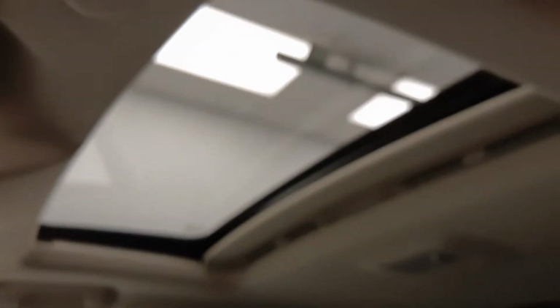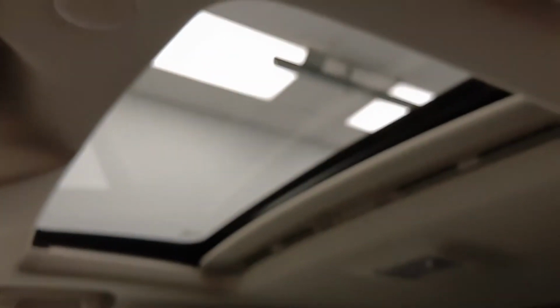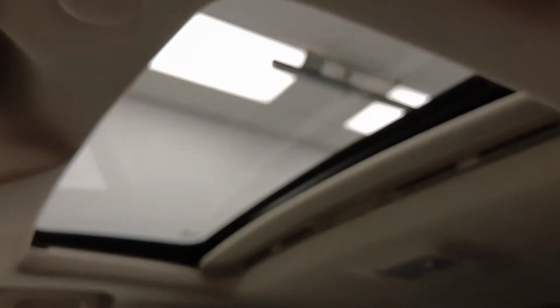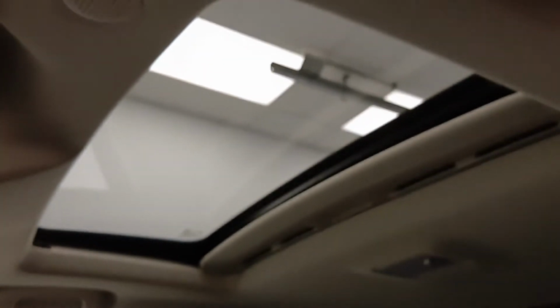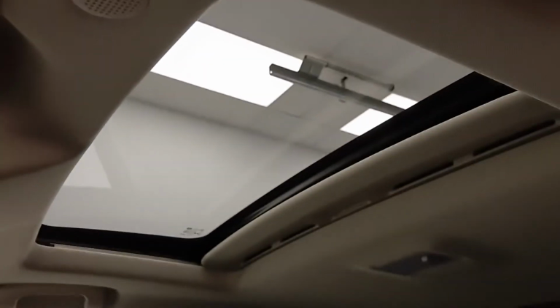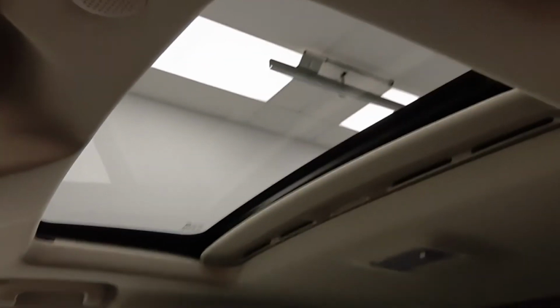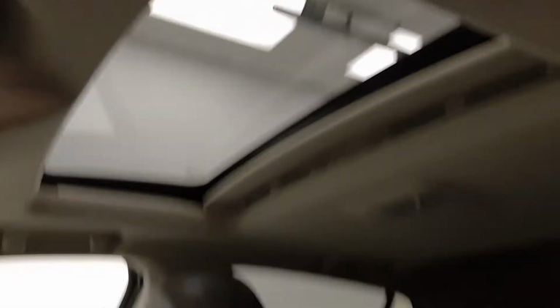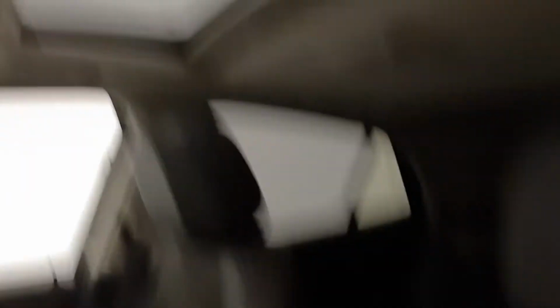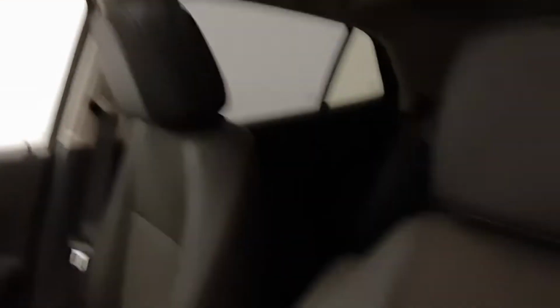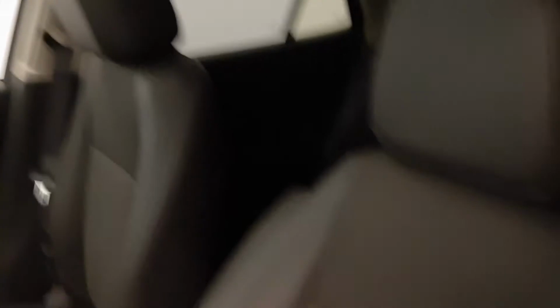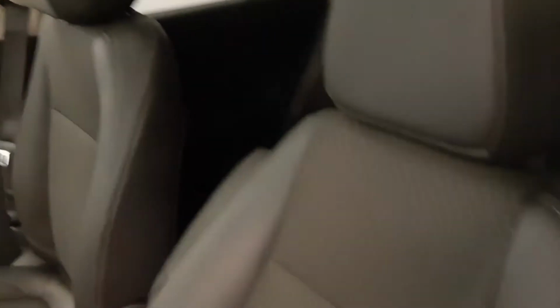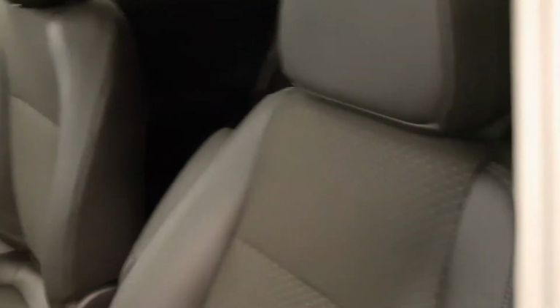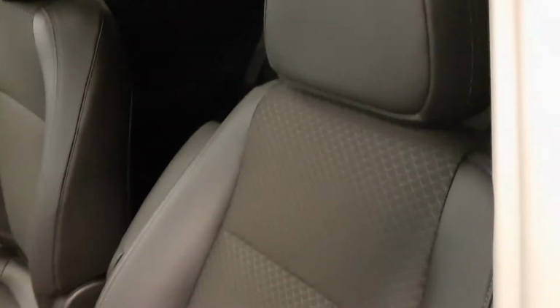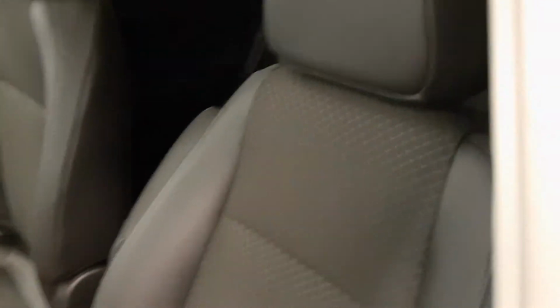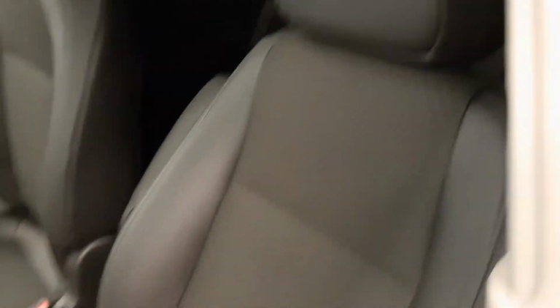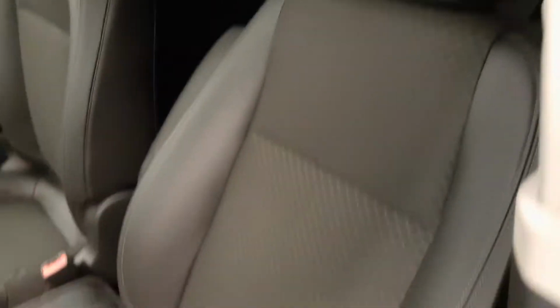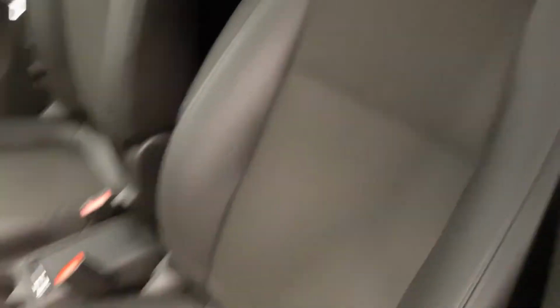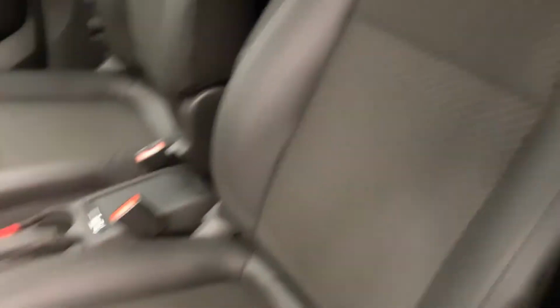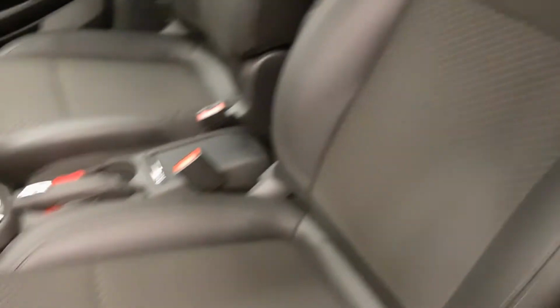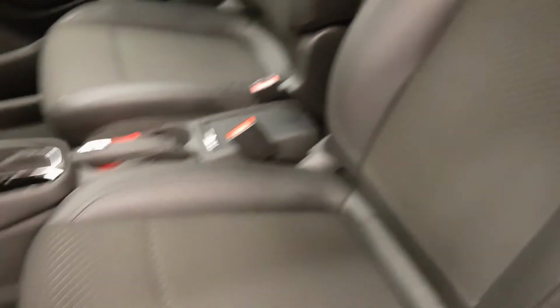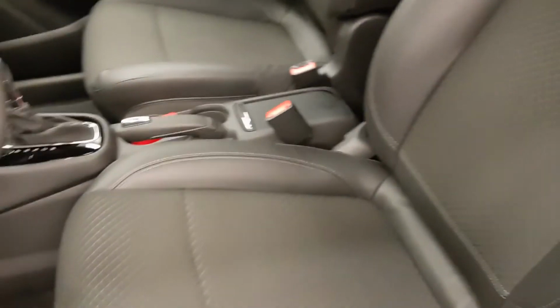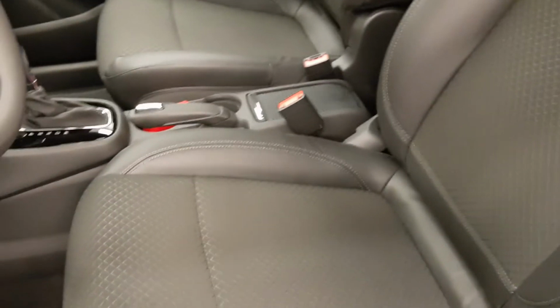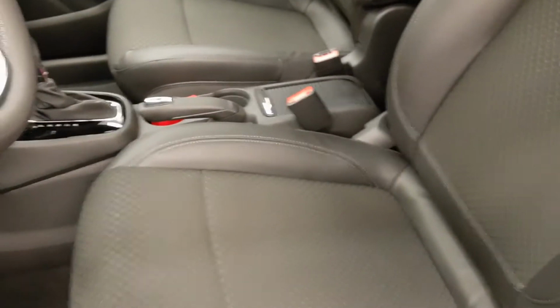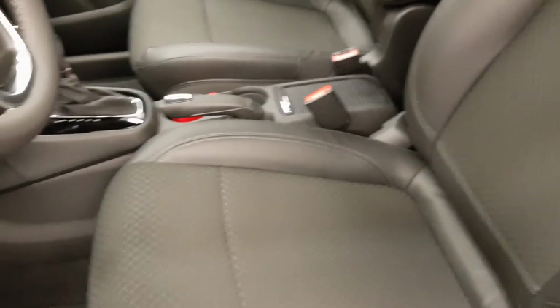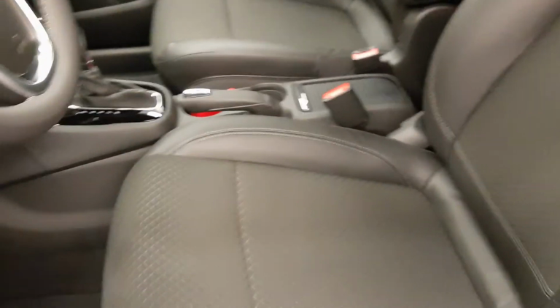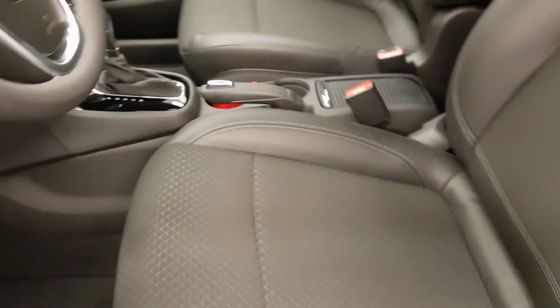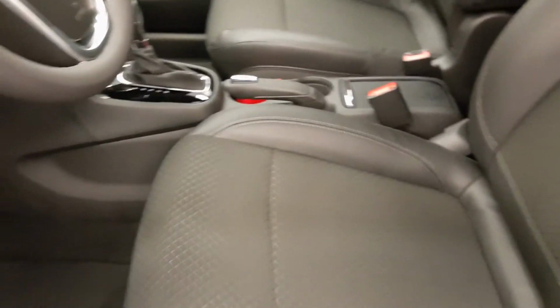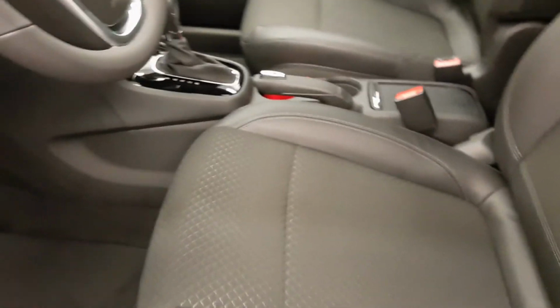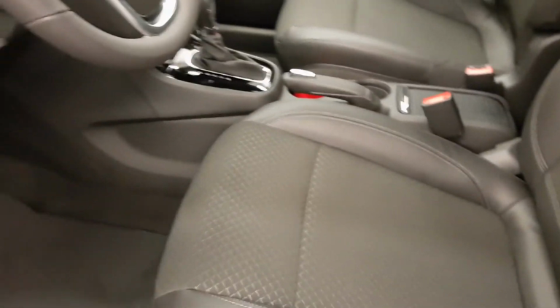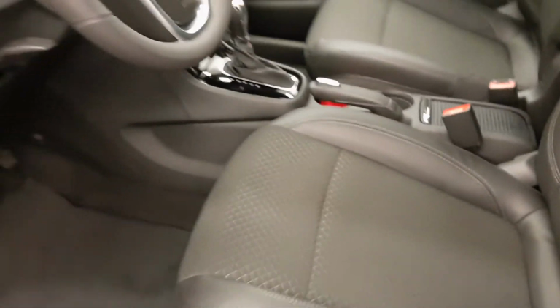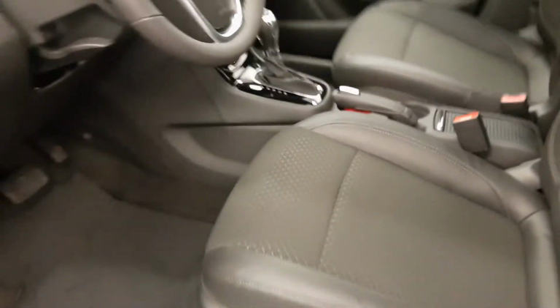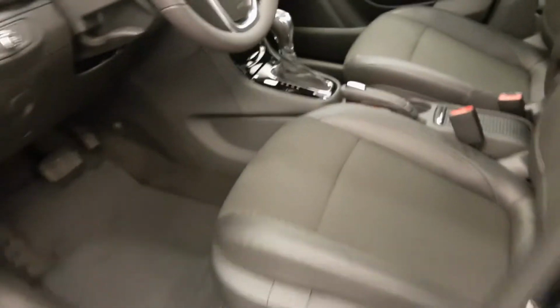Power sunroof and black cloth and leather interior.